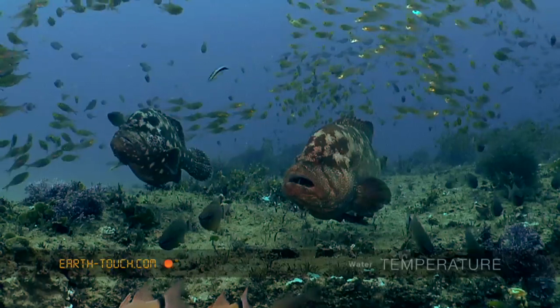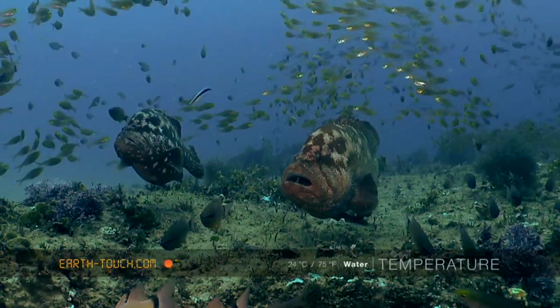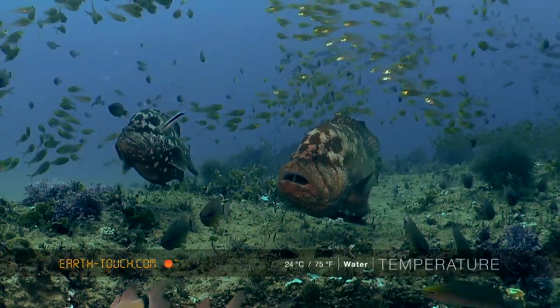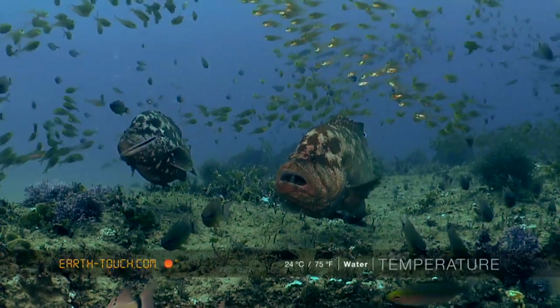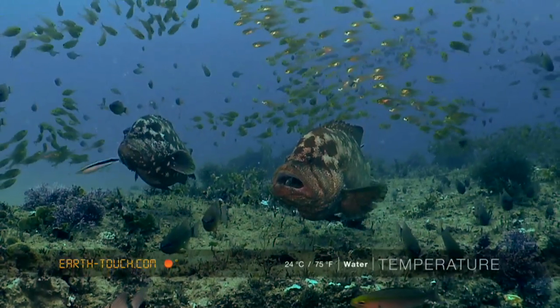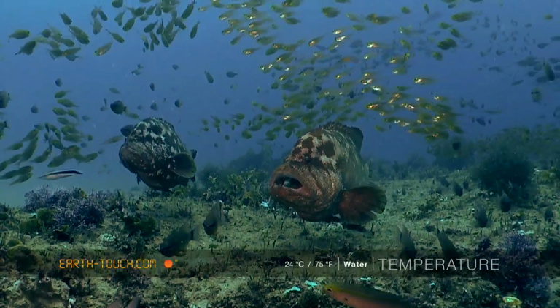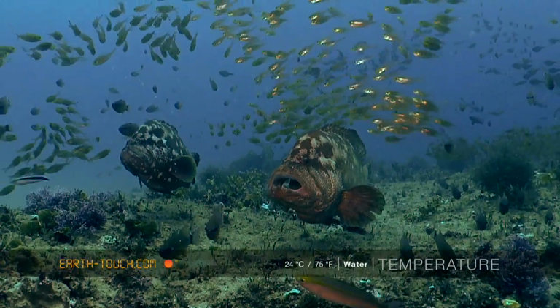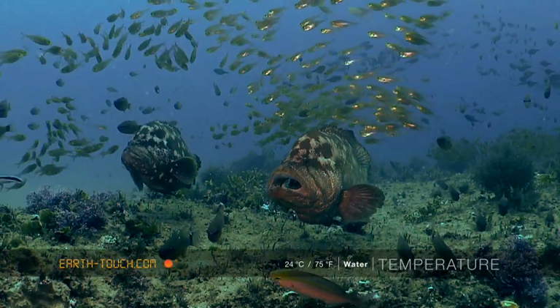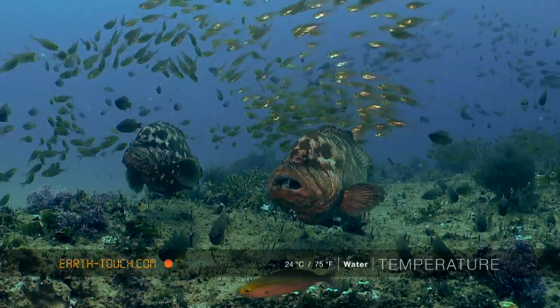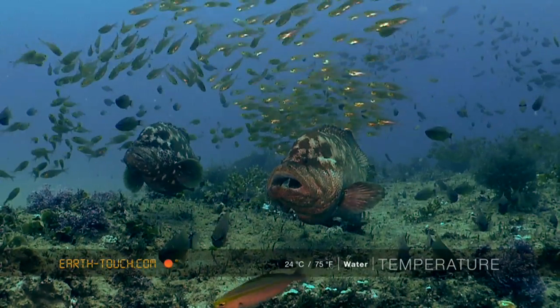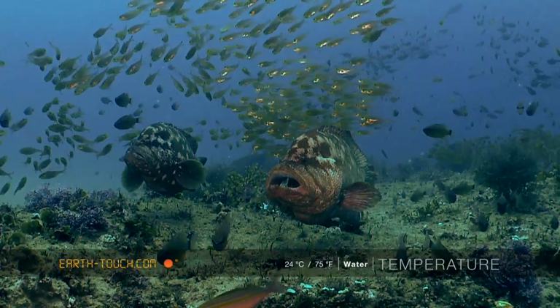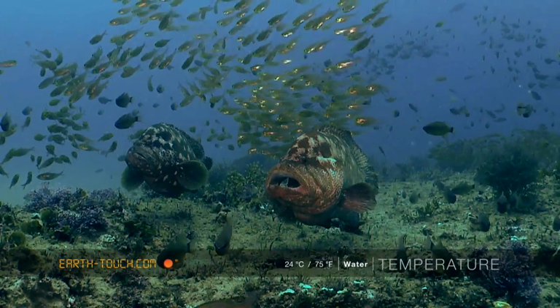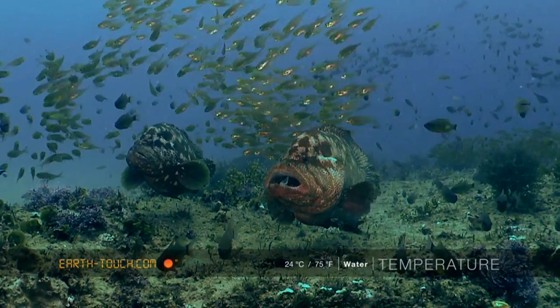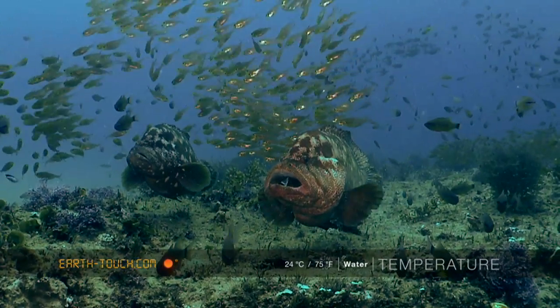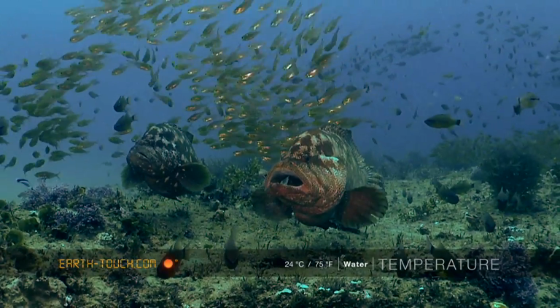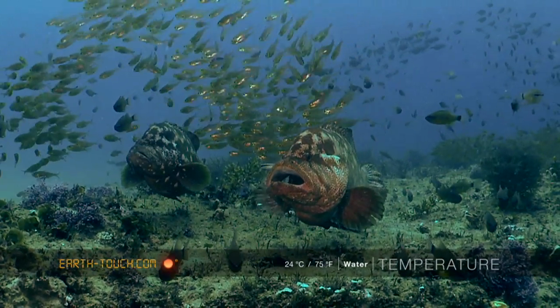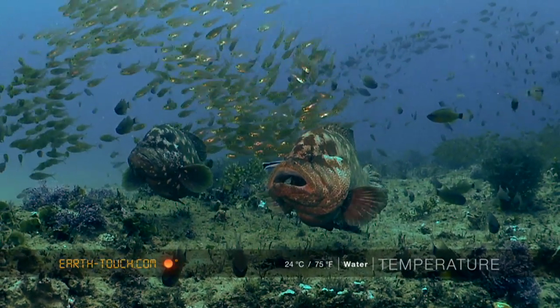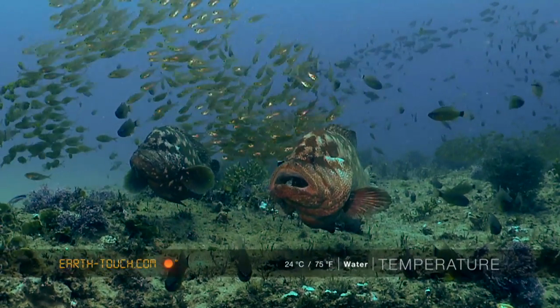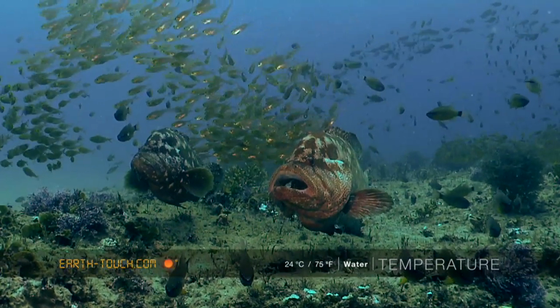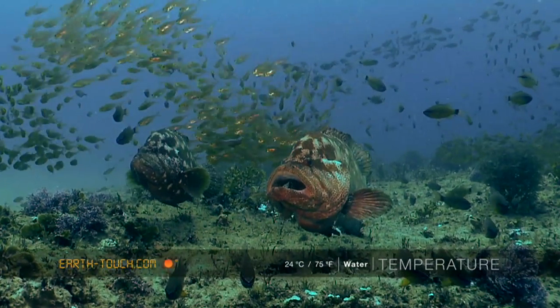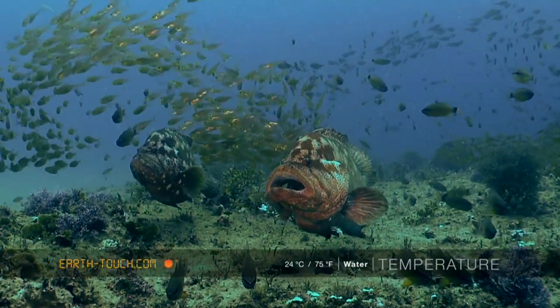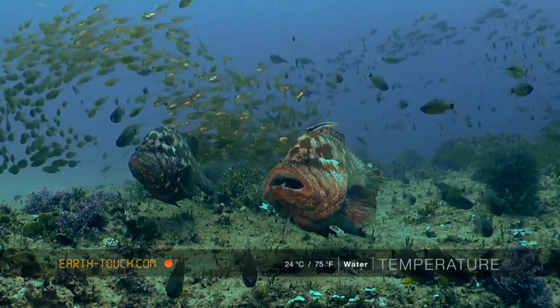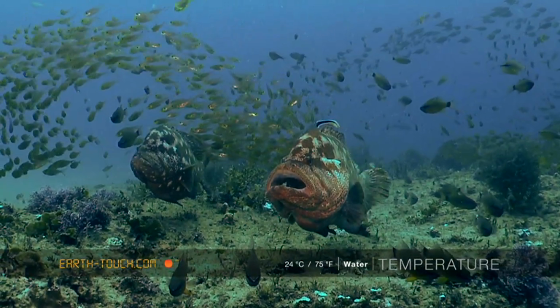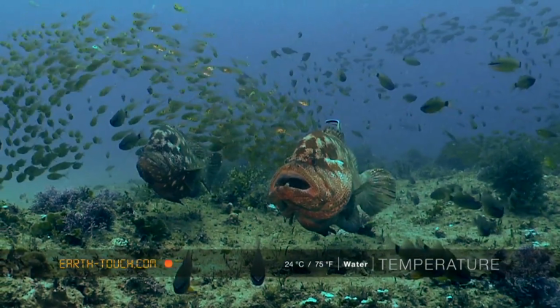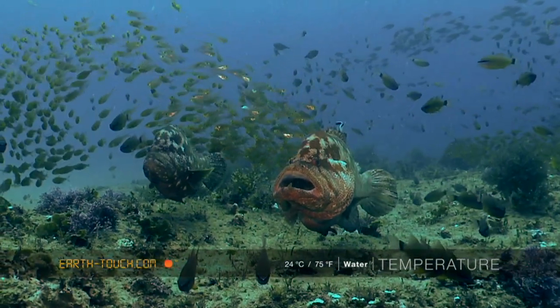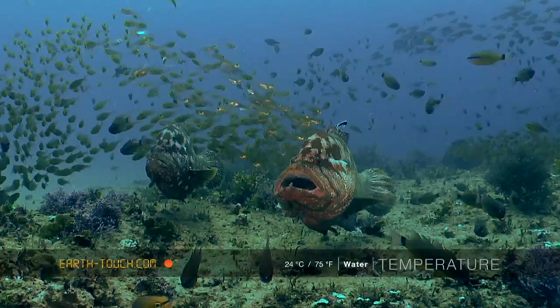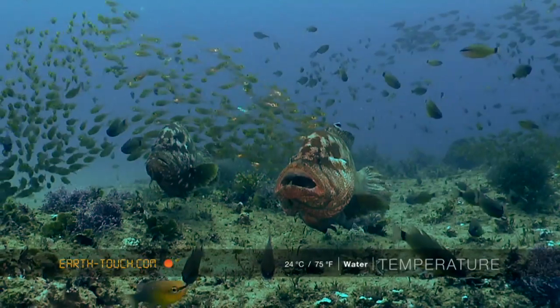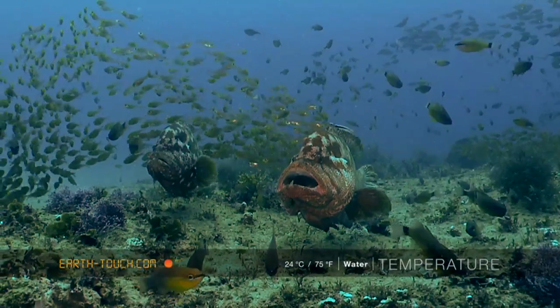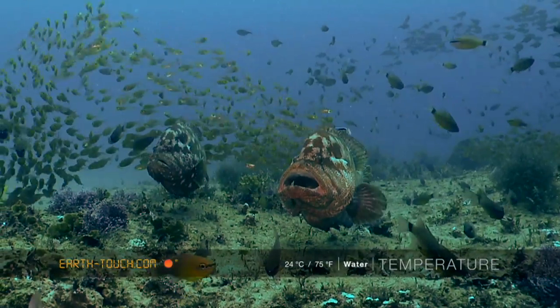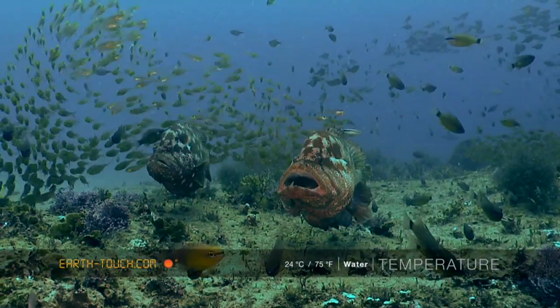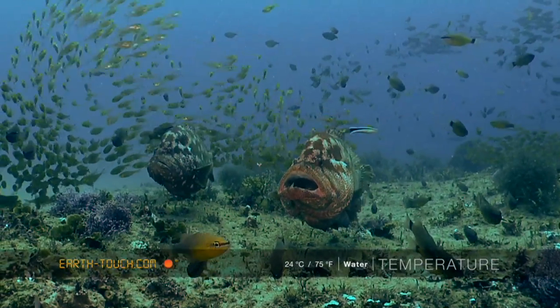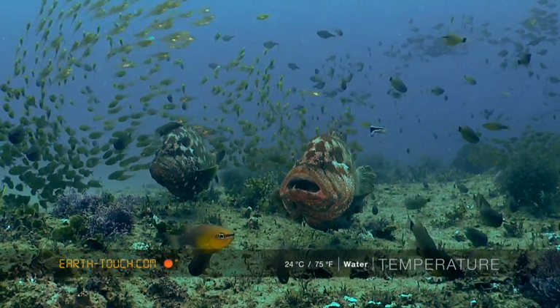These particular rockod had moved into this area to allow the little cleaning wrasse to get into the gills and give them a bit of a scrub.